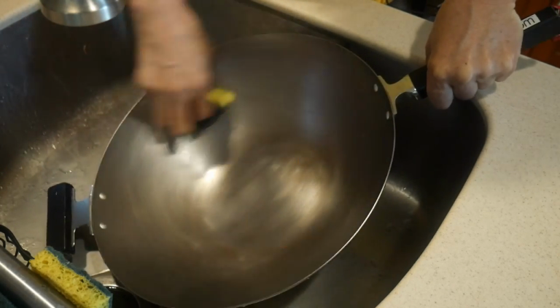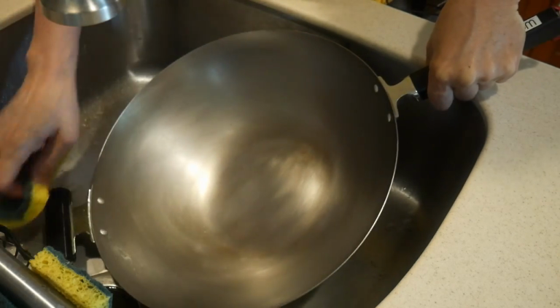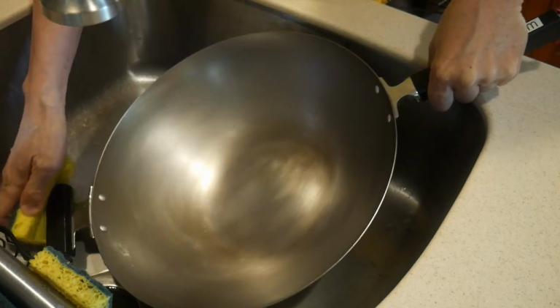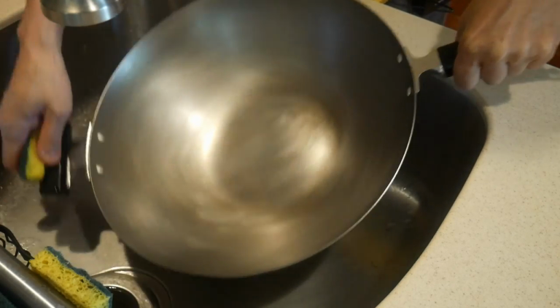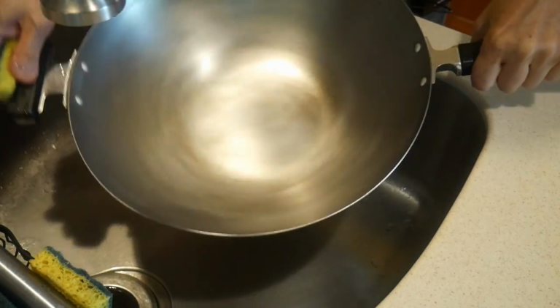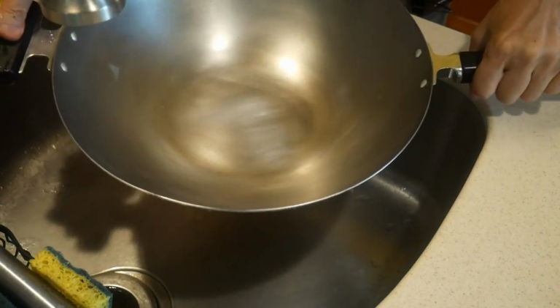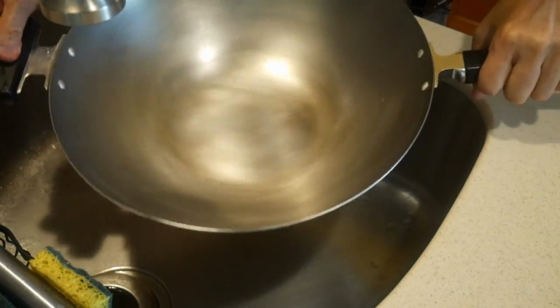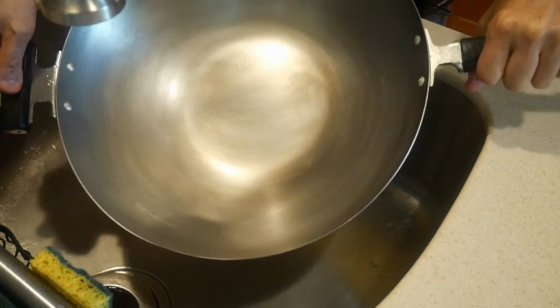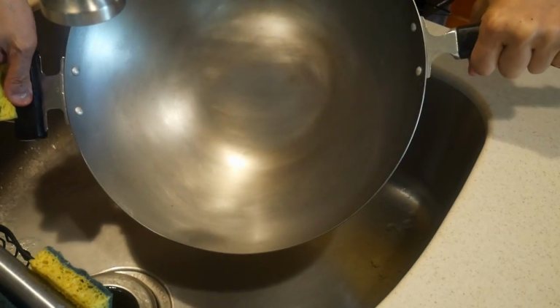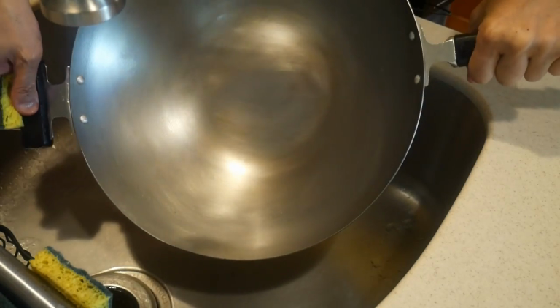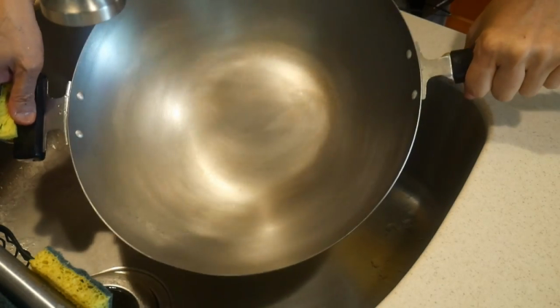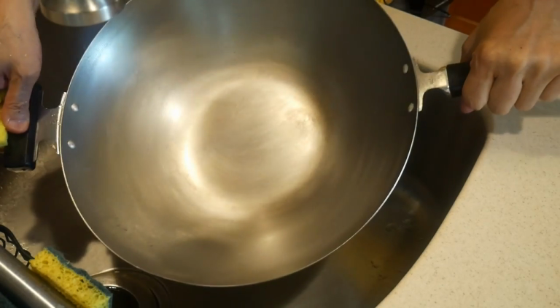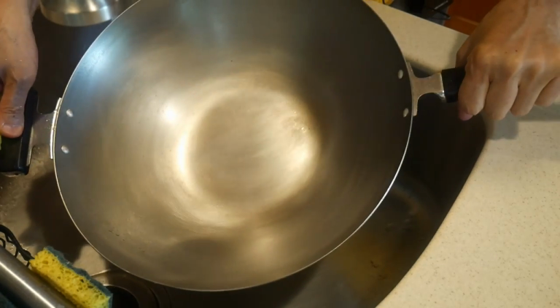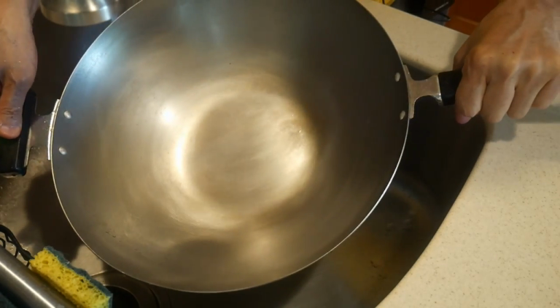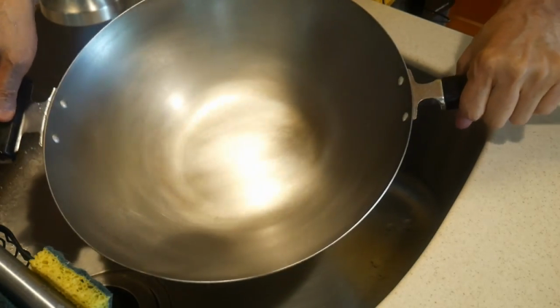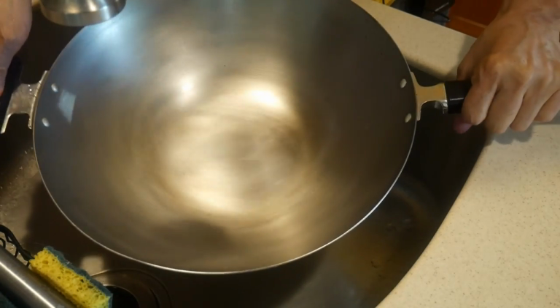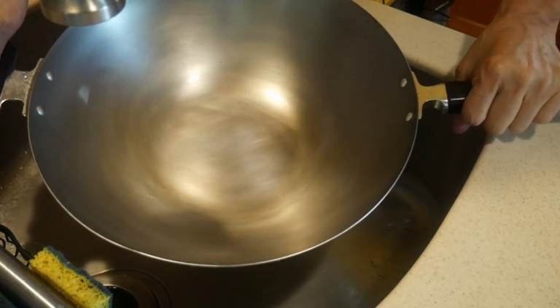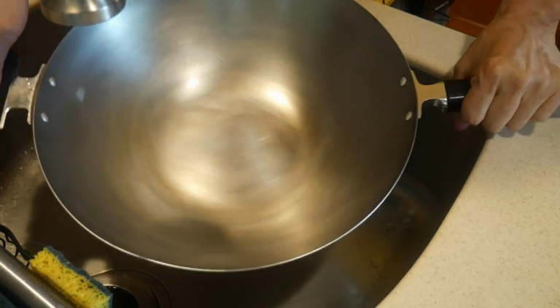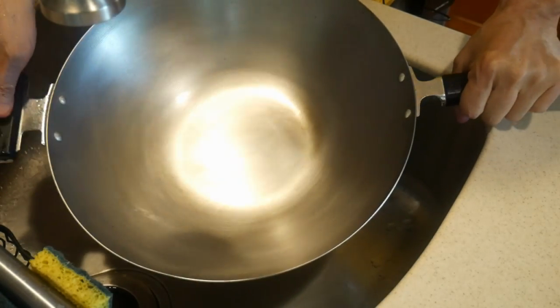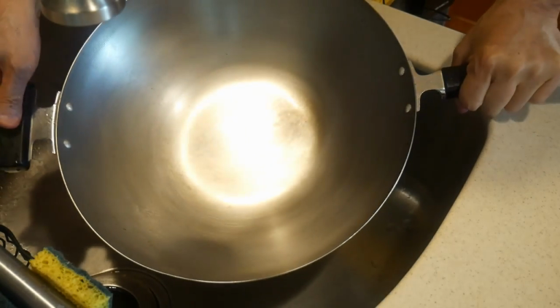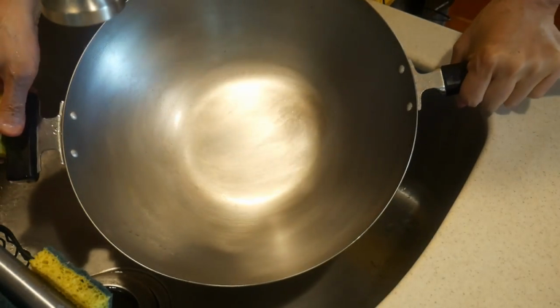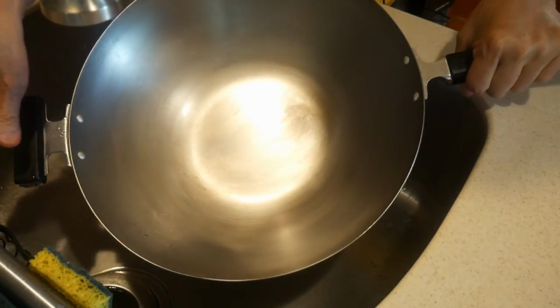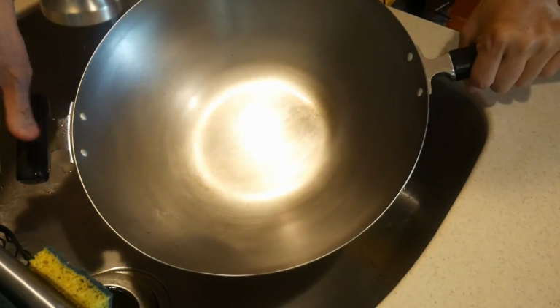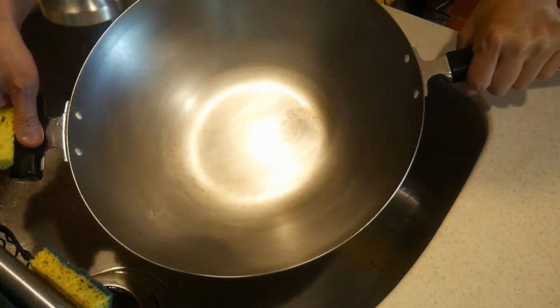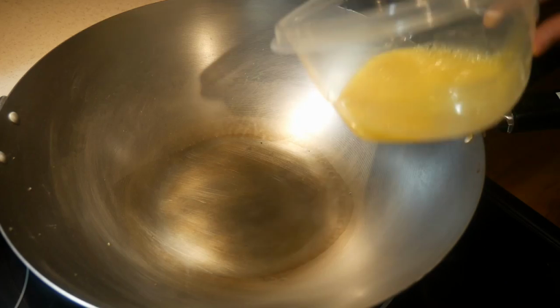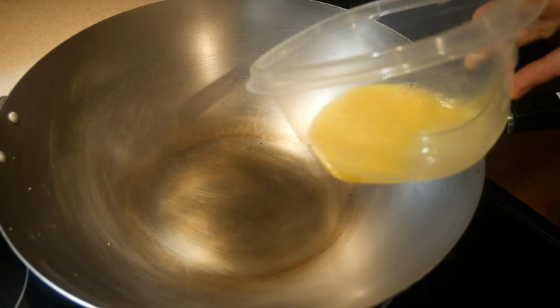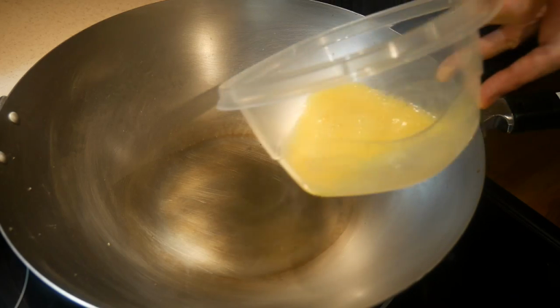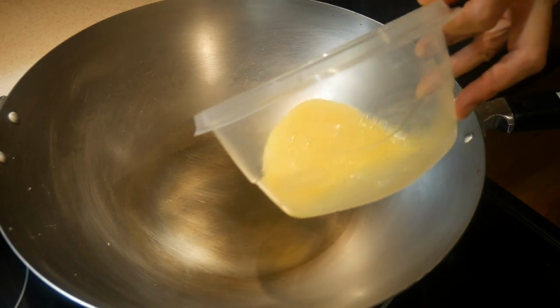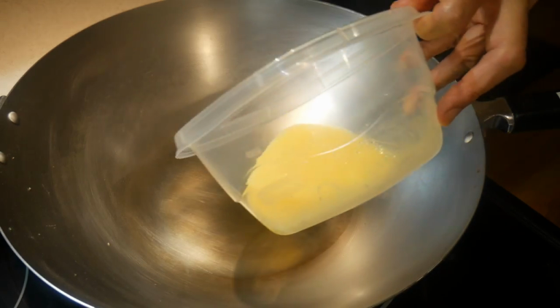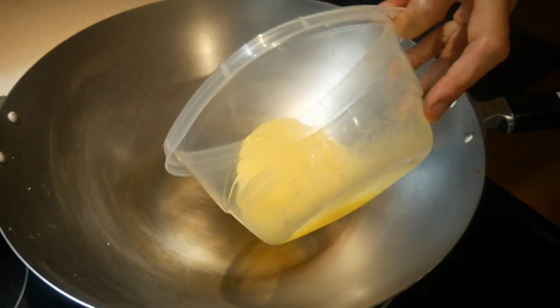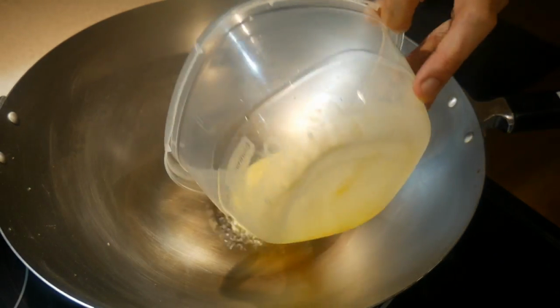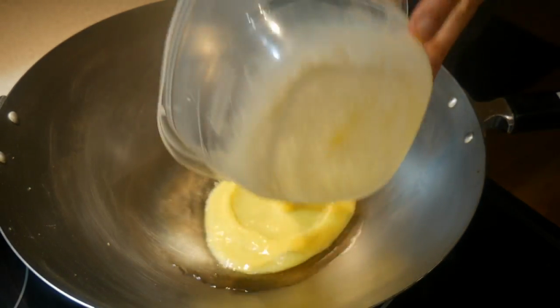If you have a carbon steel wok, I urge you to give this exercise a try — you will see how it works.